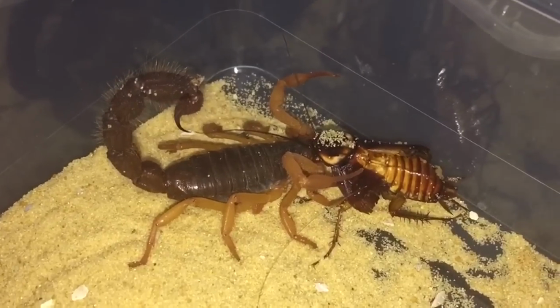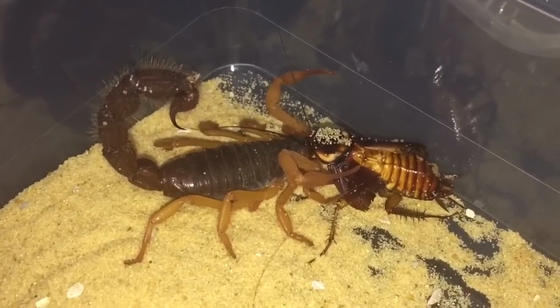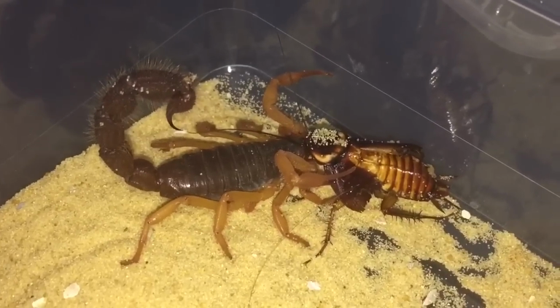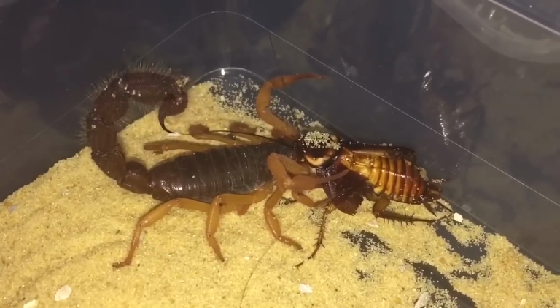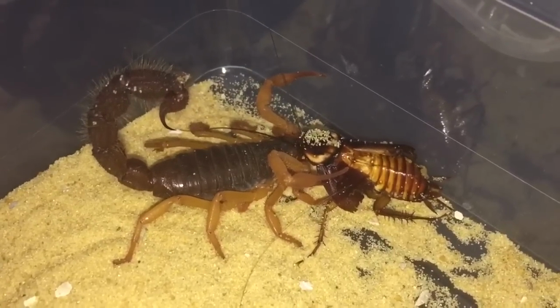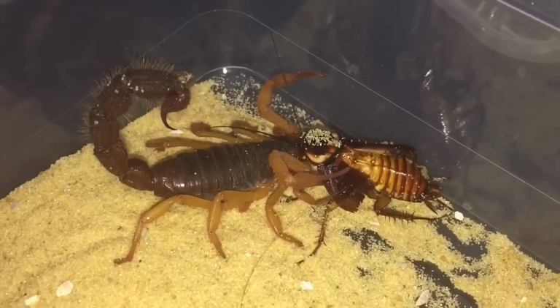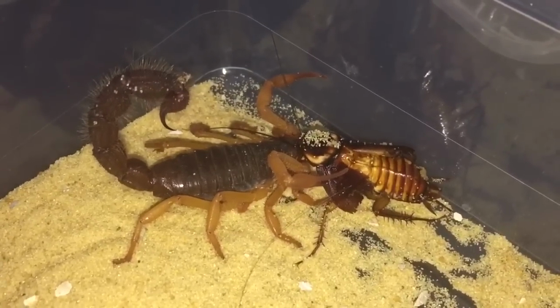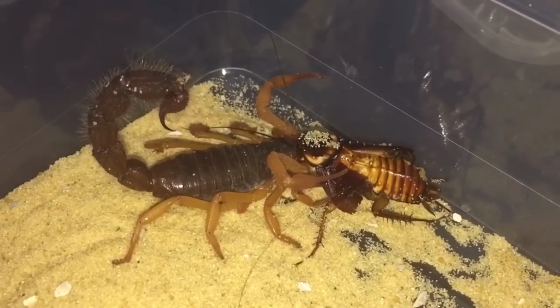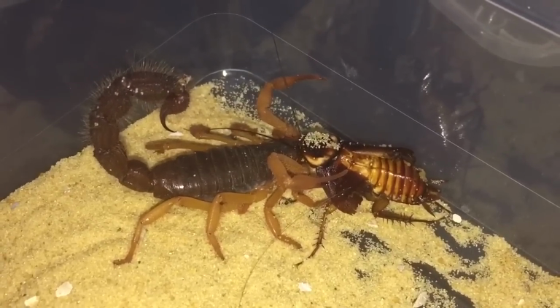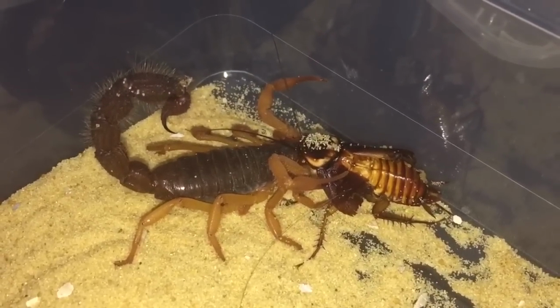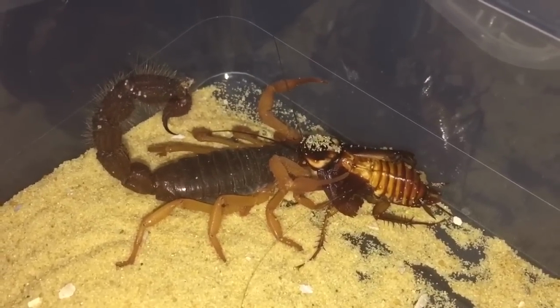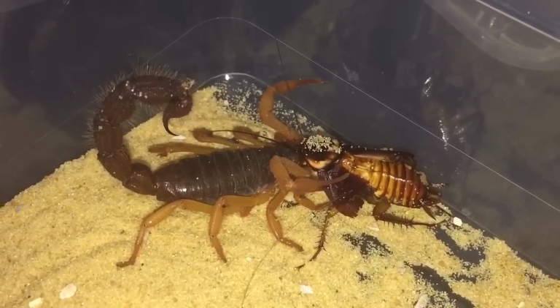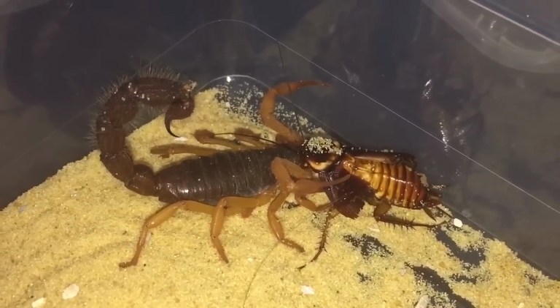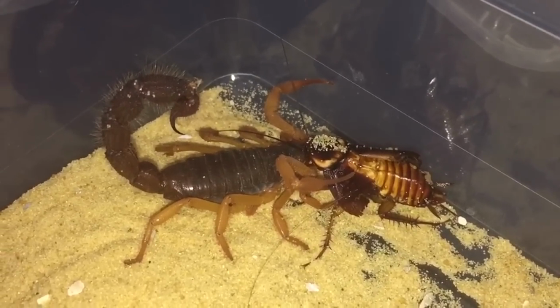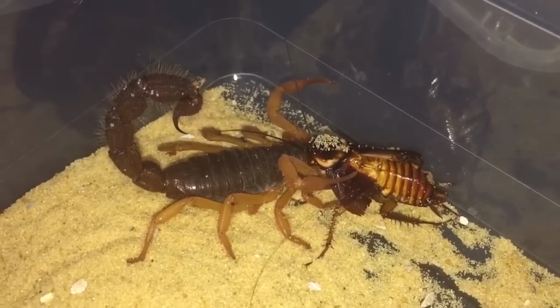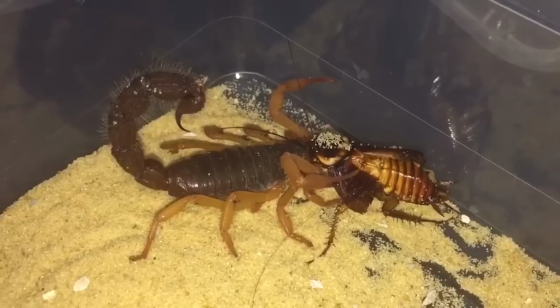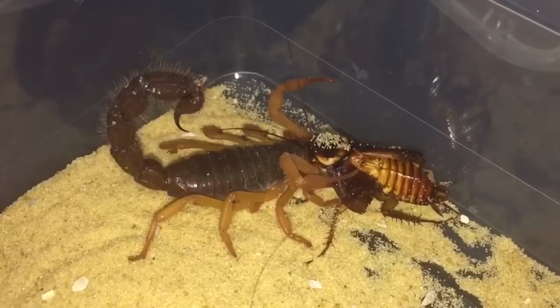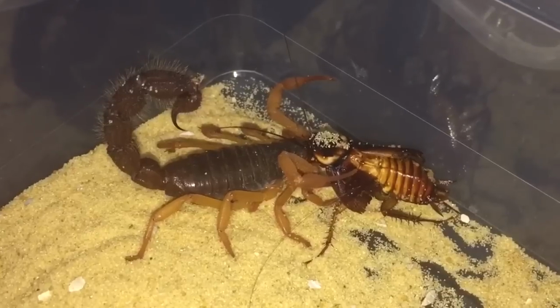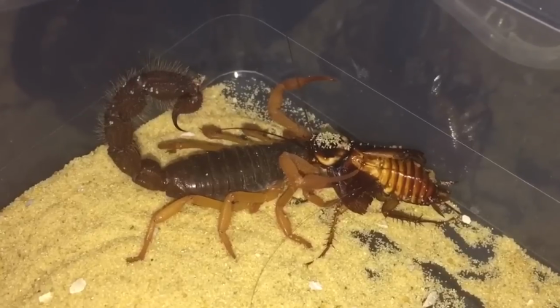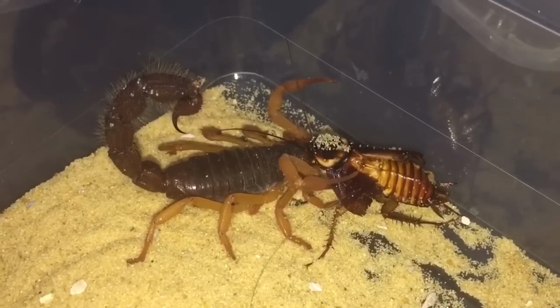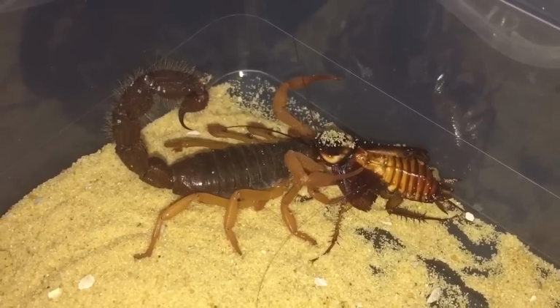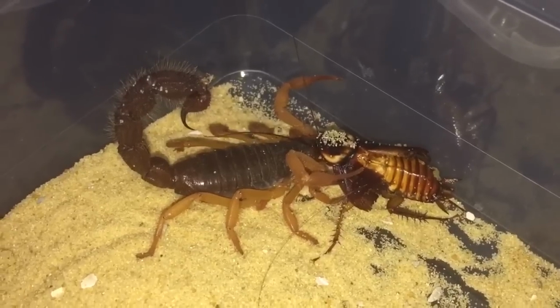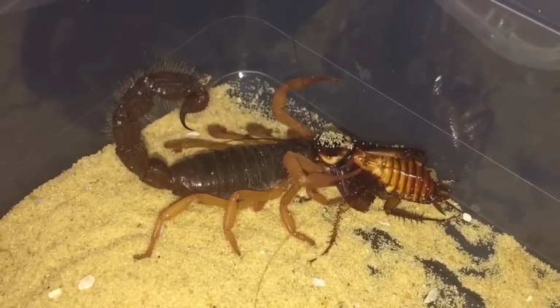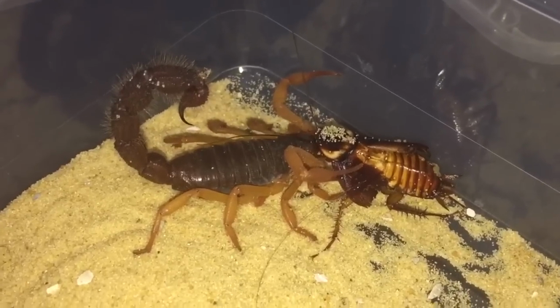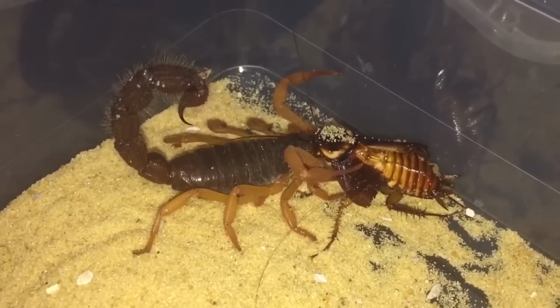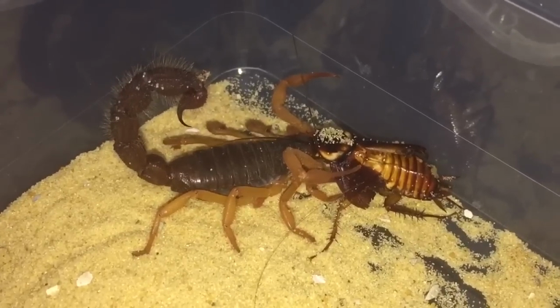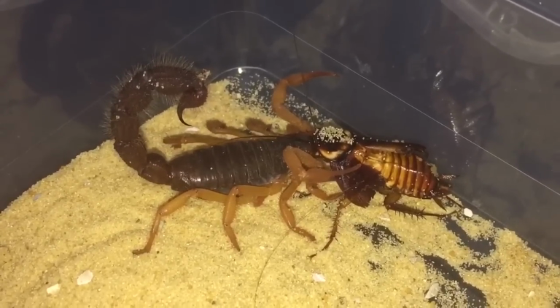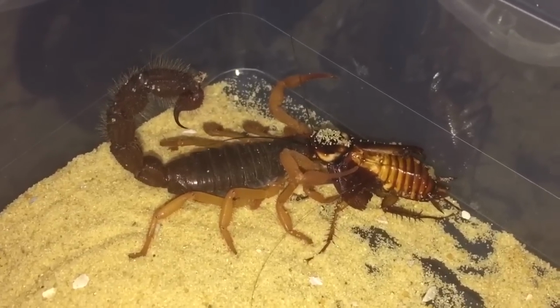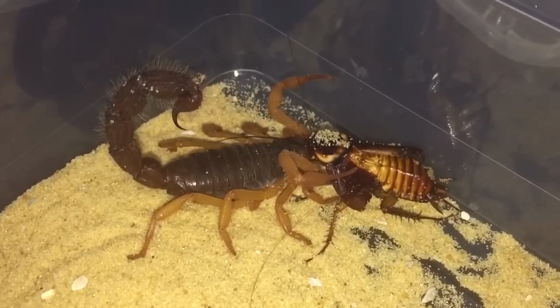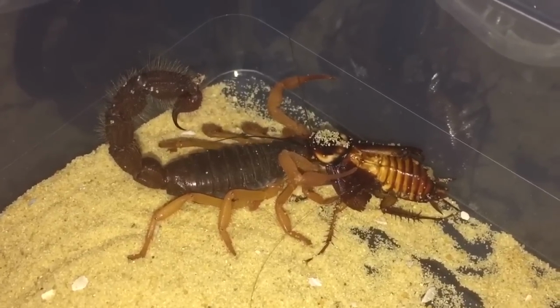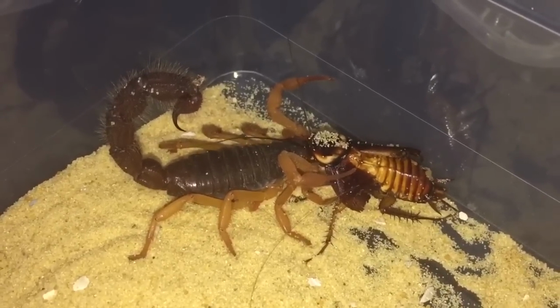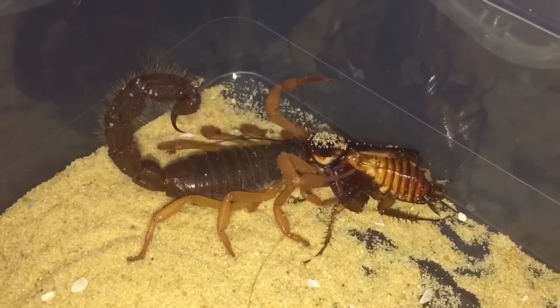So yeah everyone, I'll let her enjoy her meal and thanks for watching everyone.